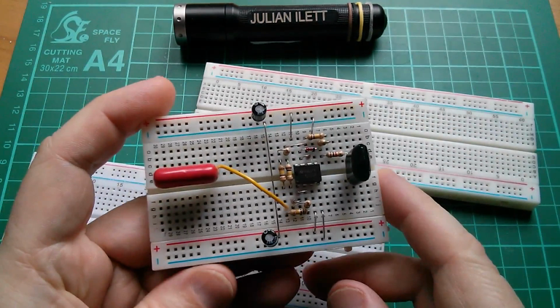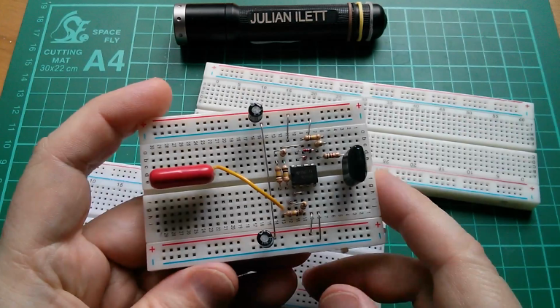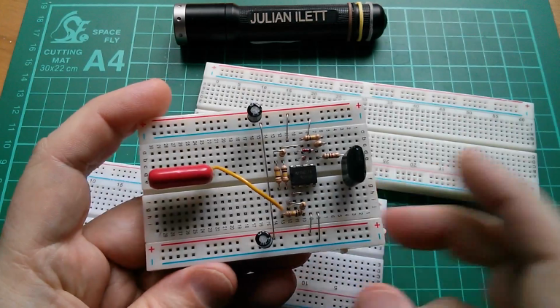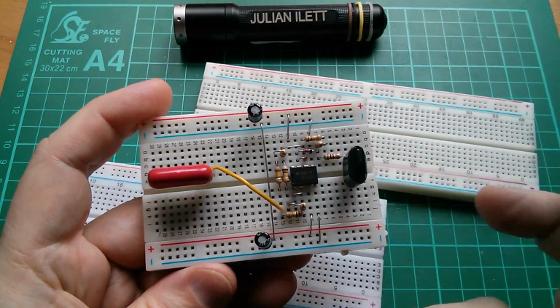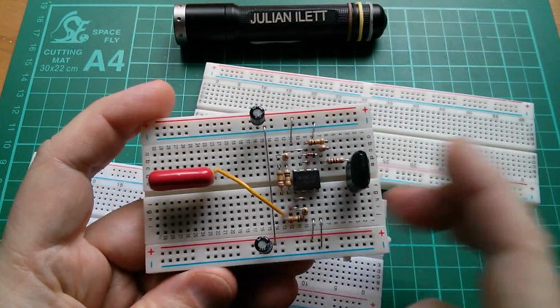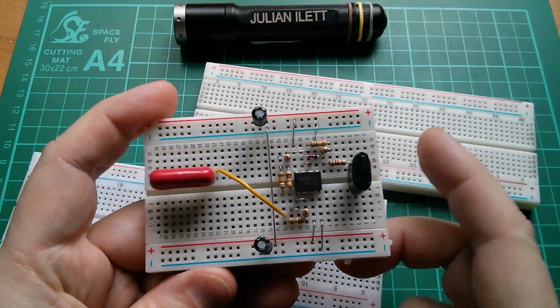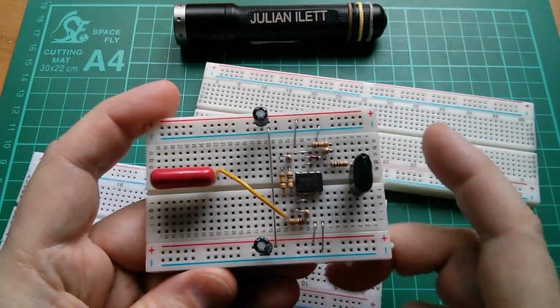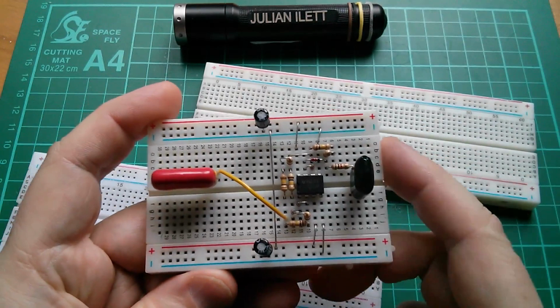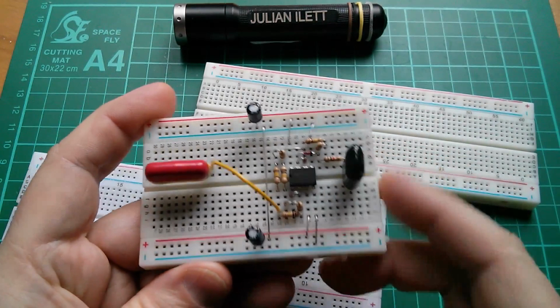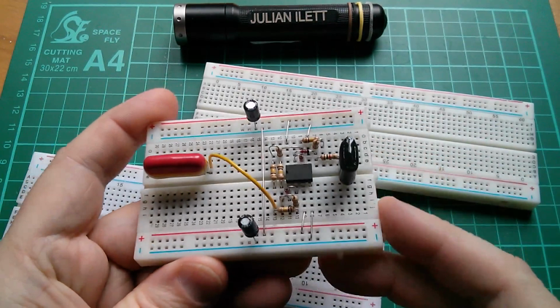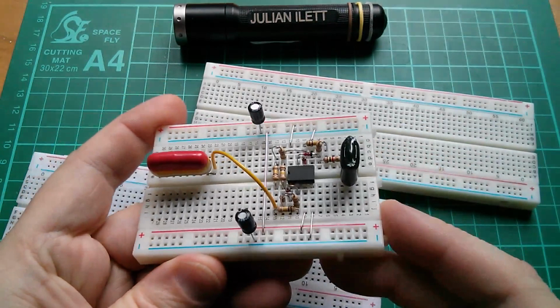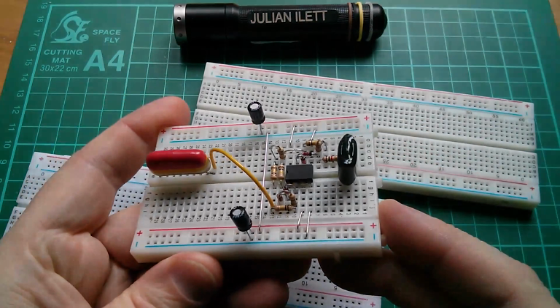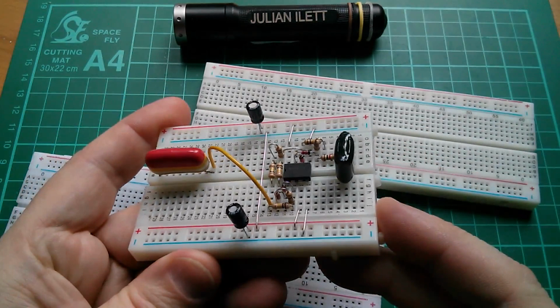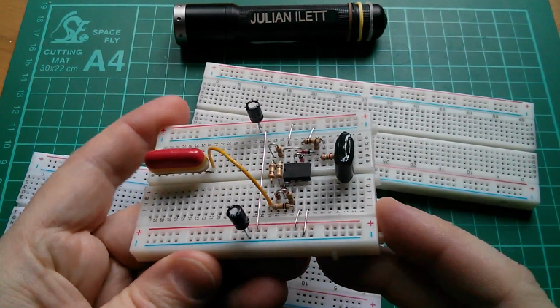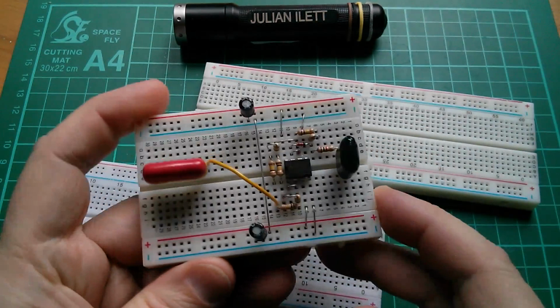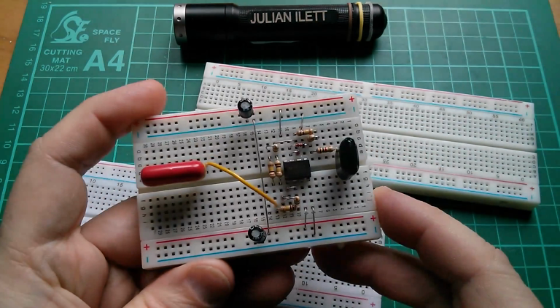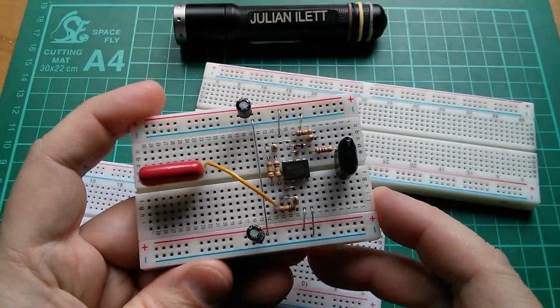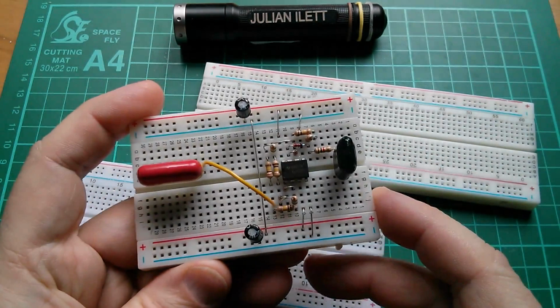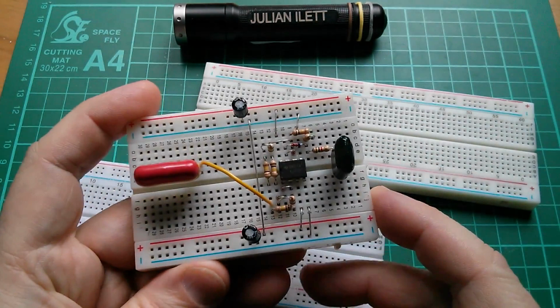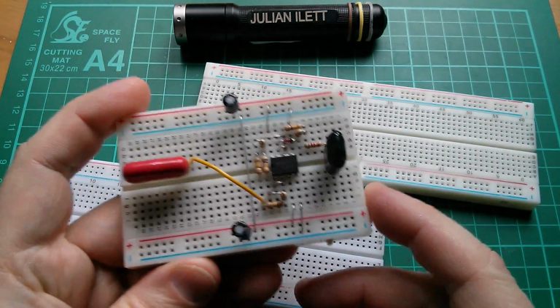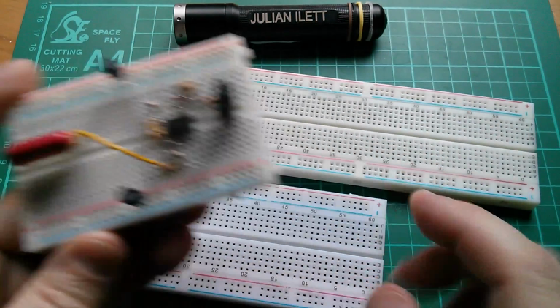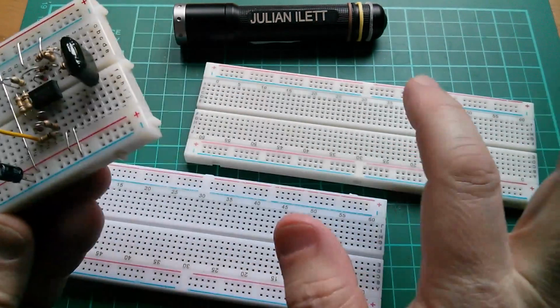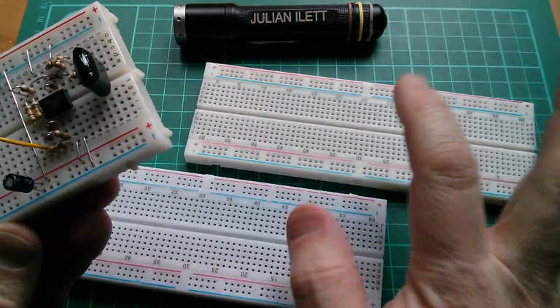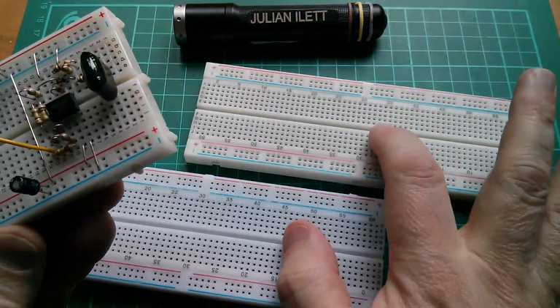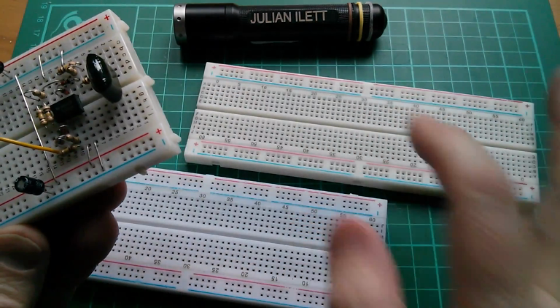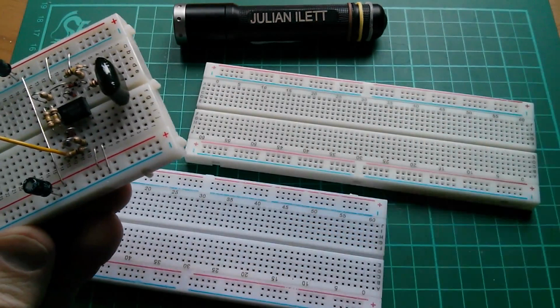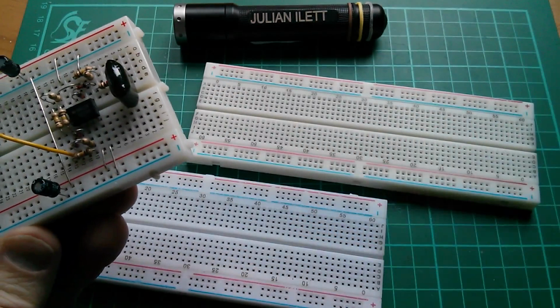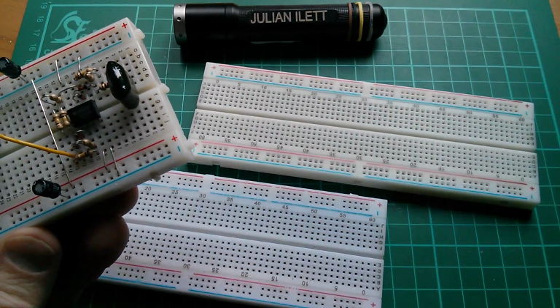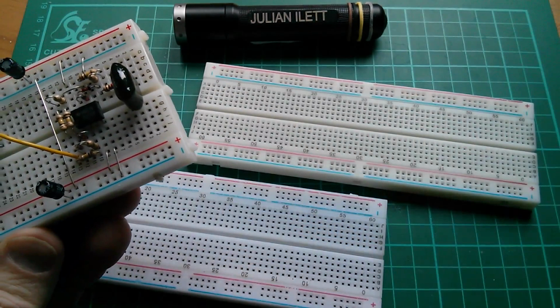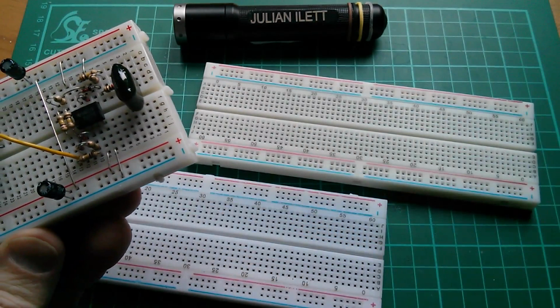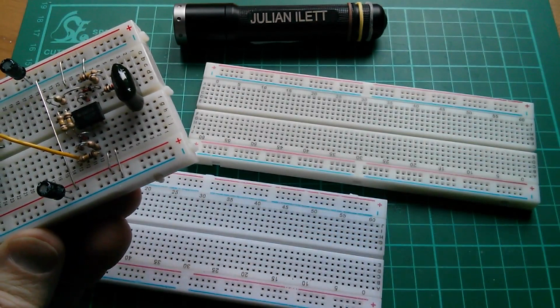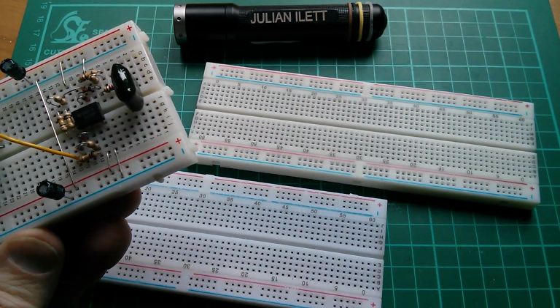But whereas this breadboard is good quality, these are not.